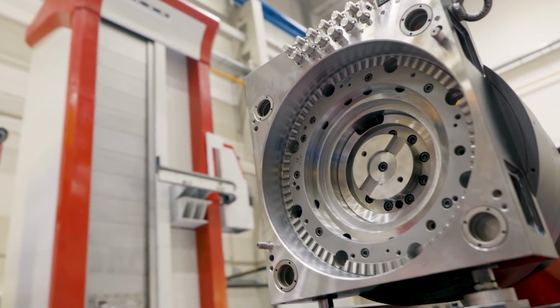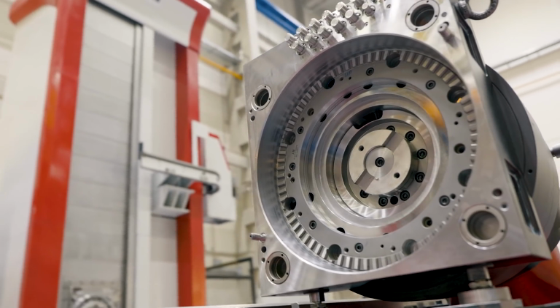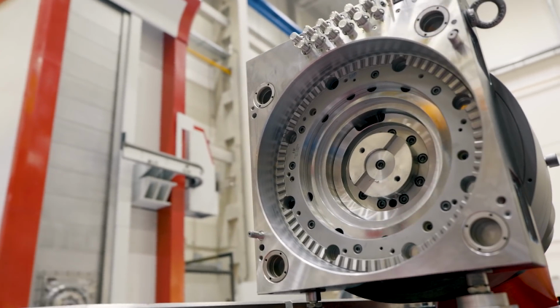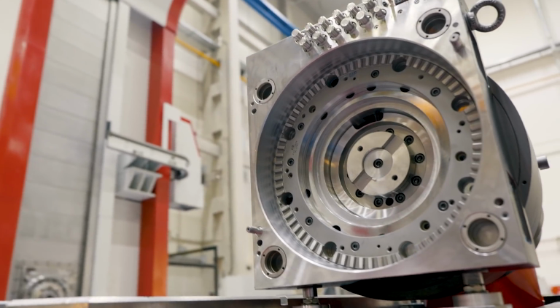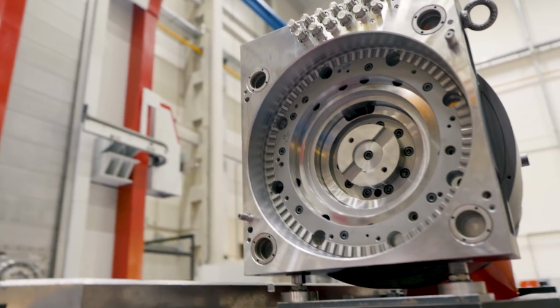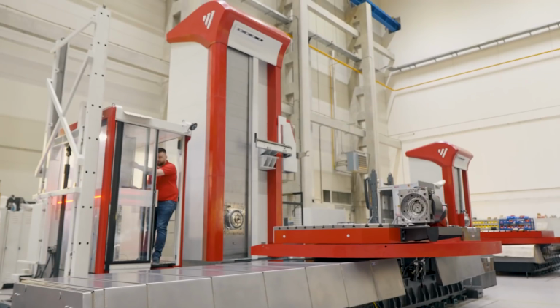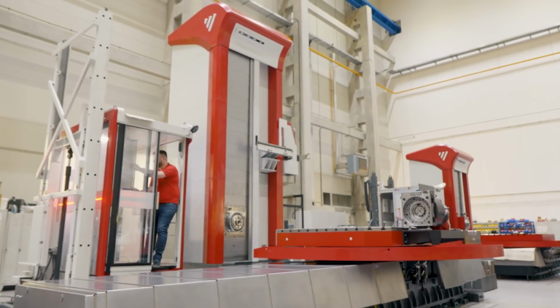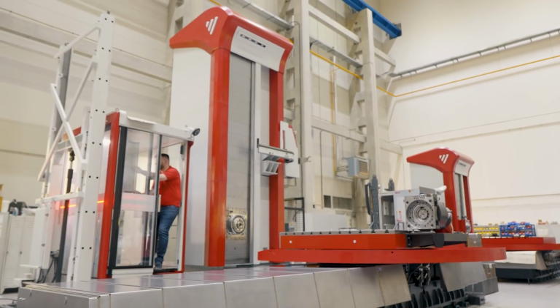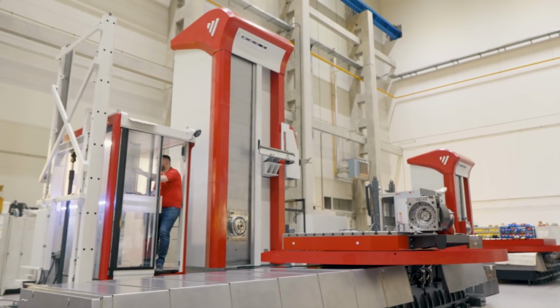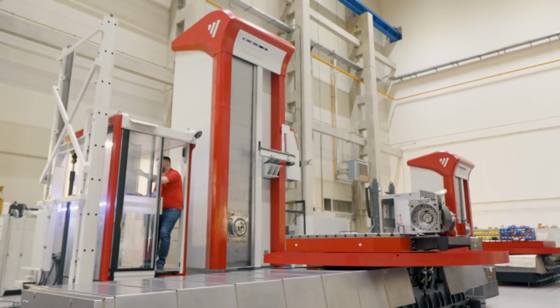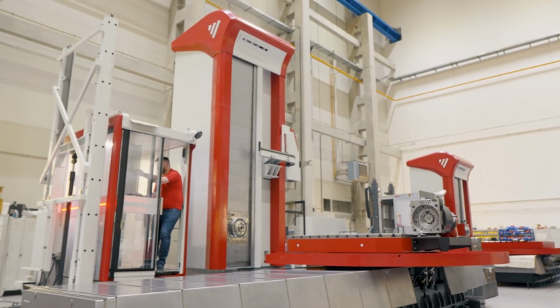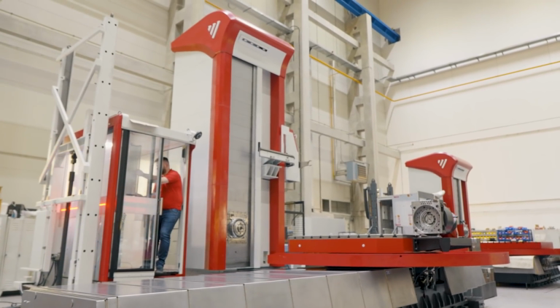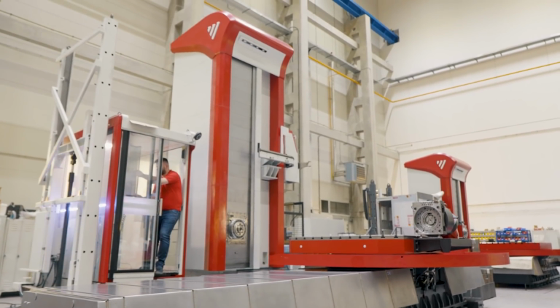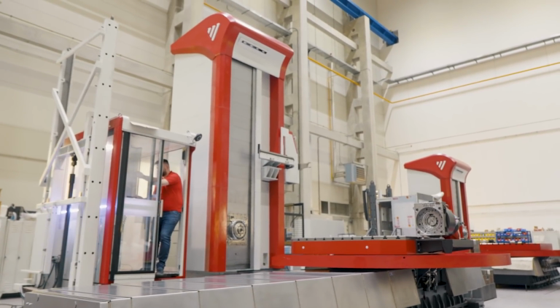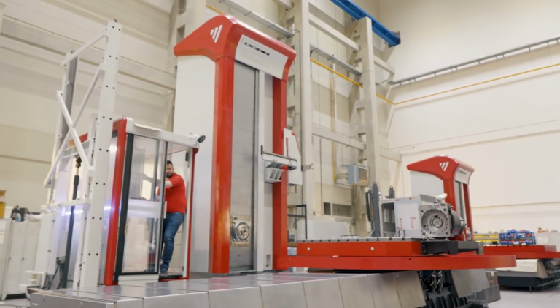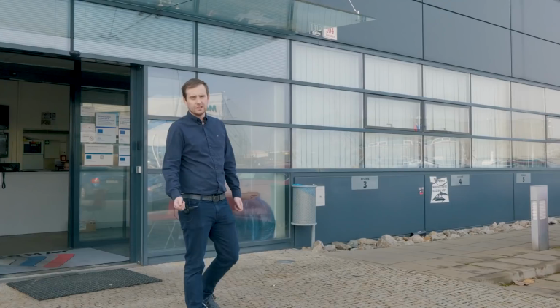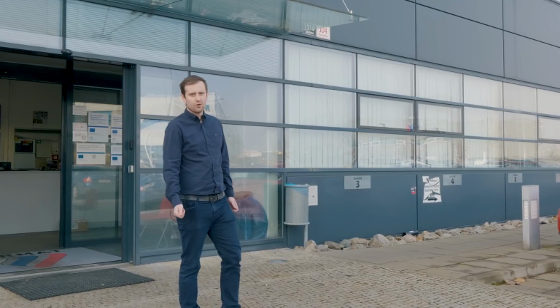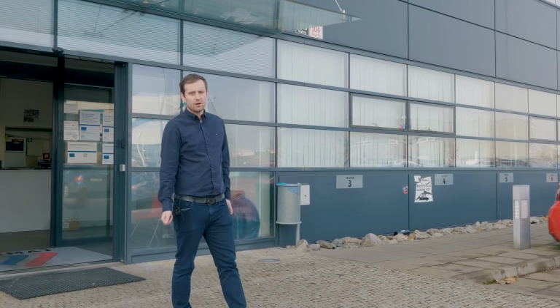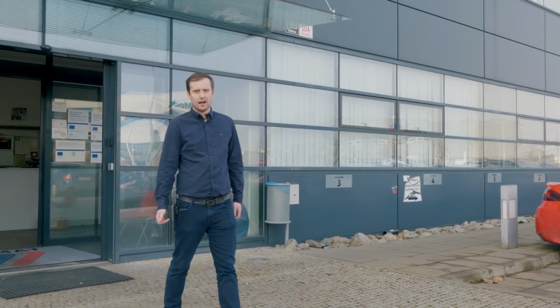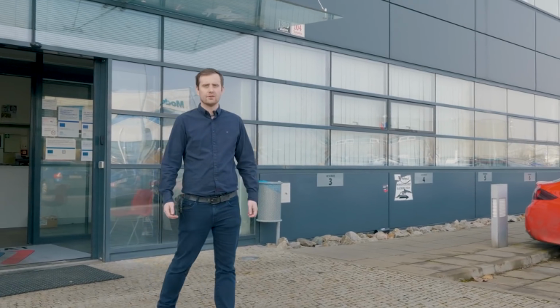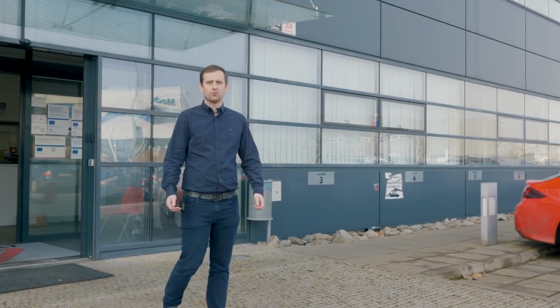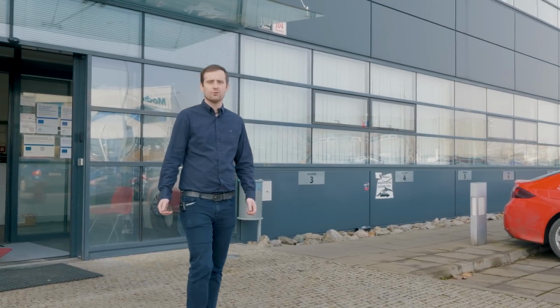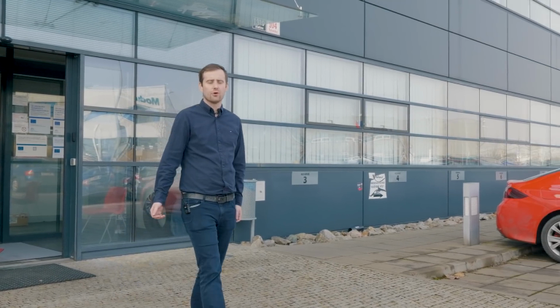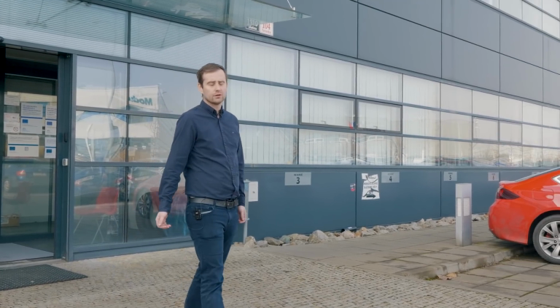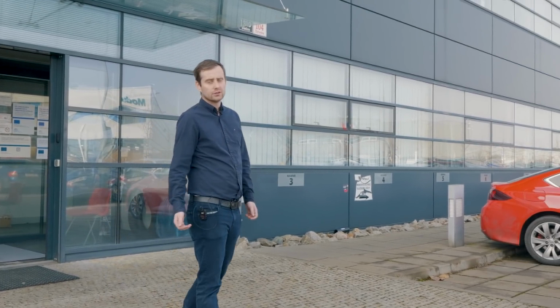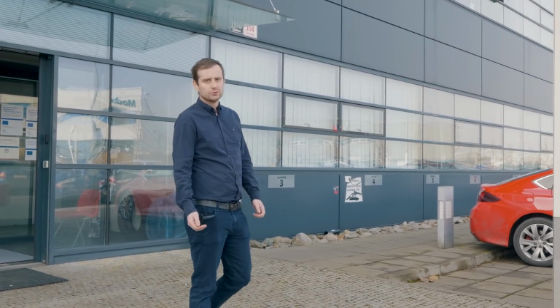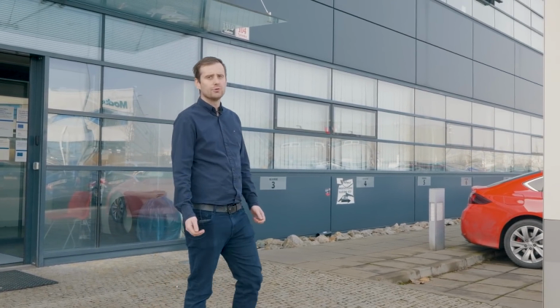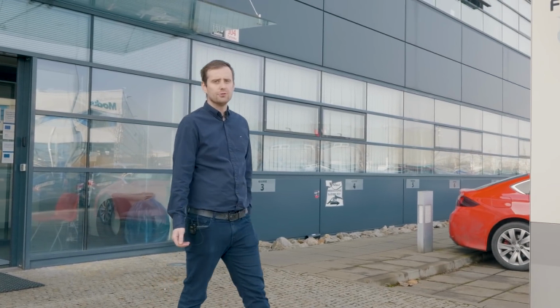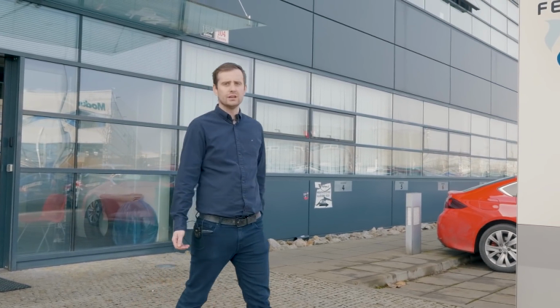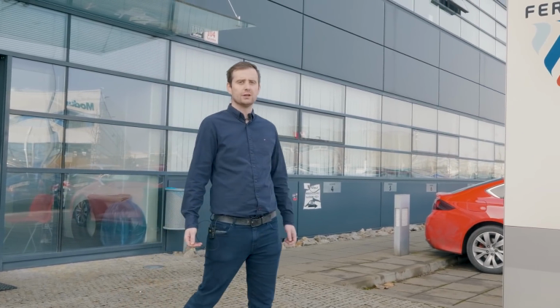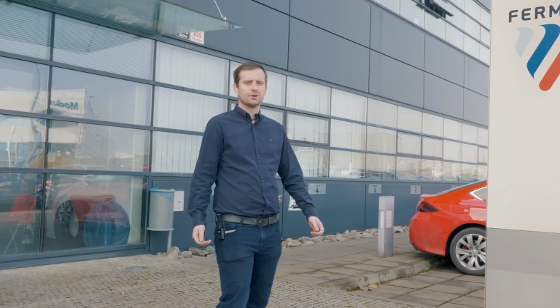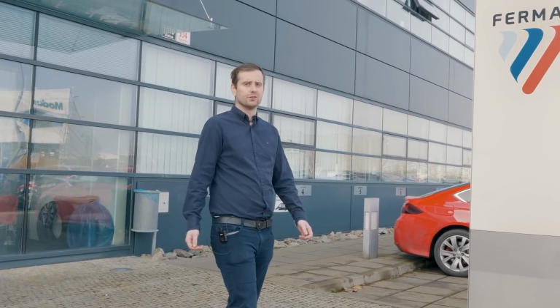So this was Fermat. I hope you enjoyed this video and we are looking forward to greeting you here in person.